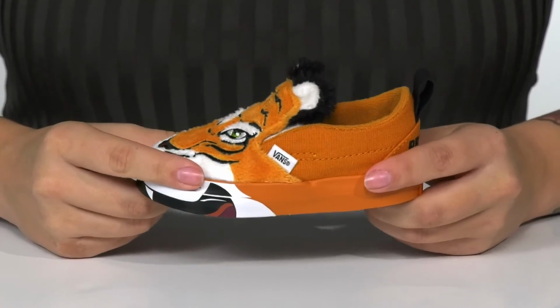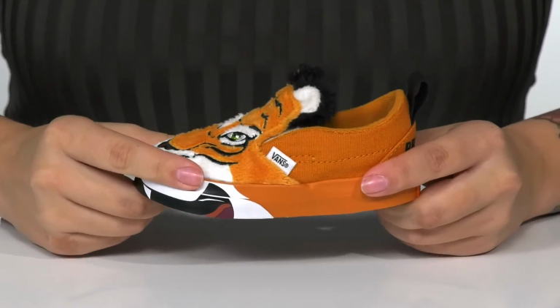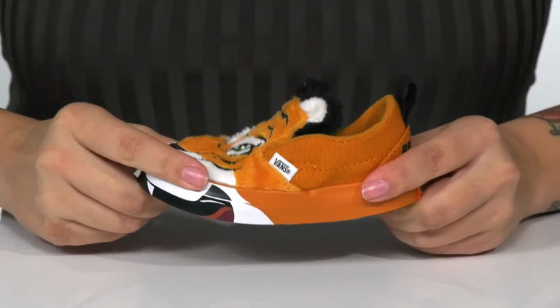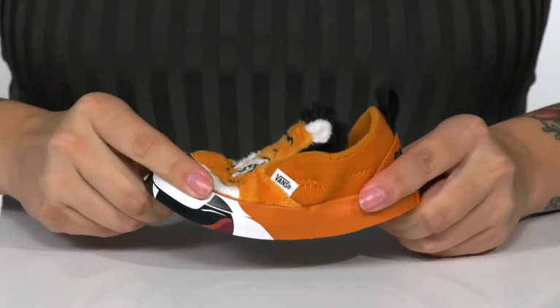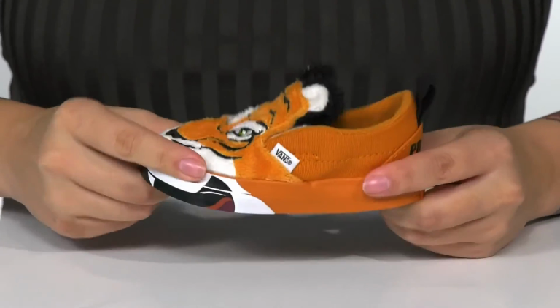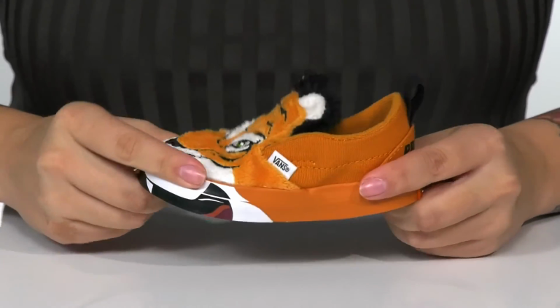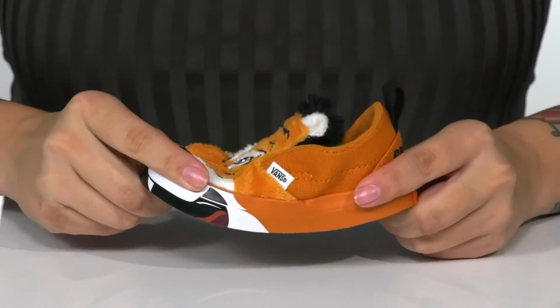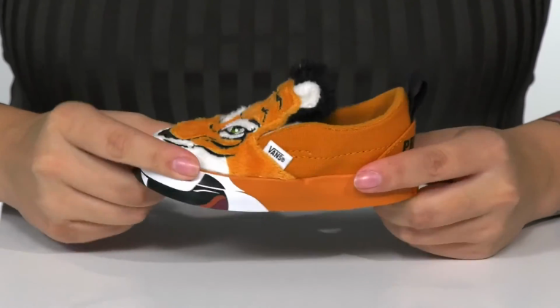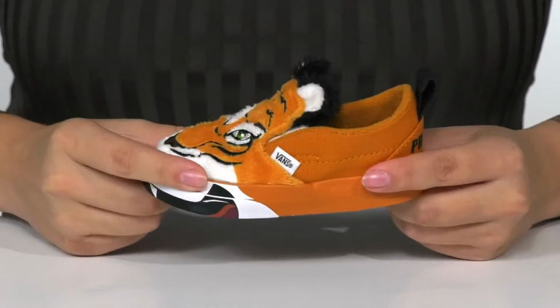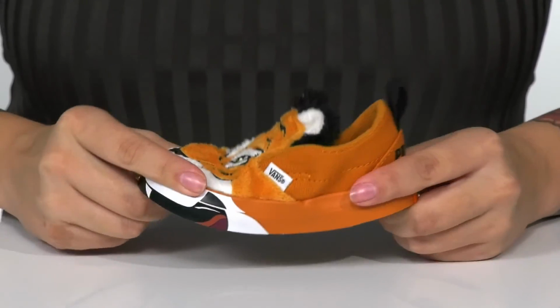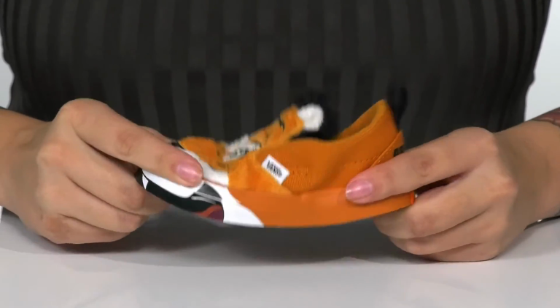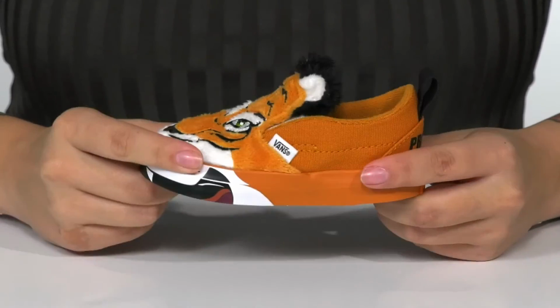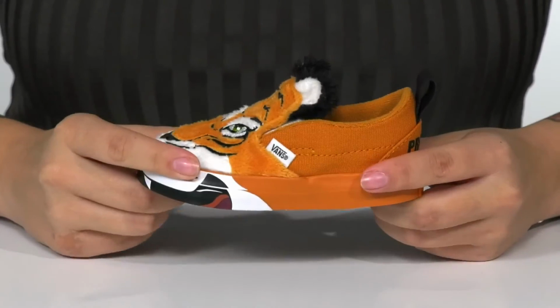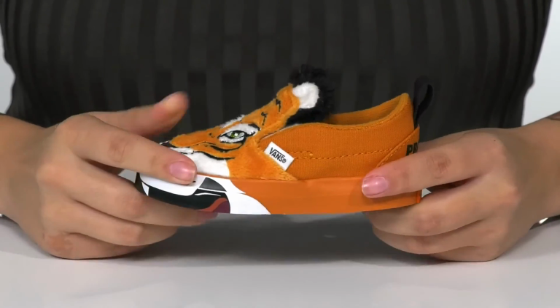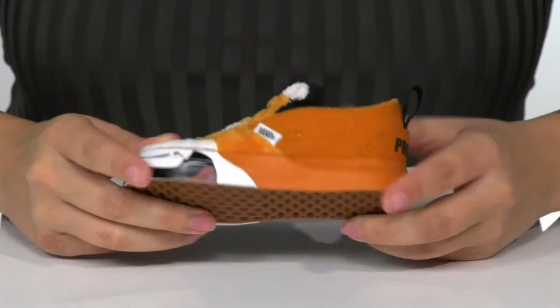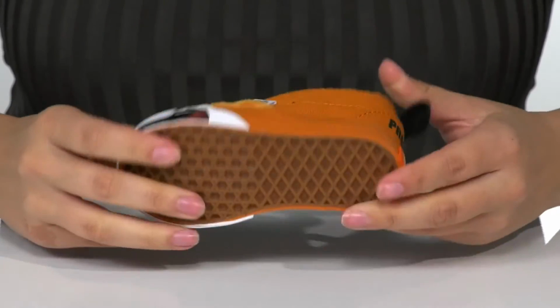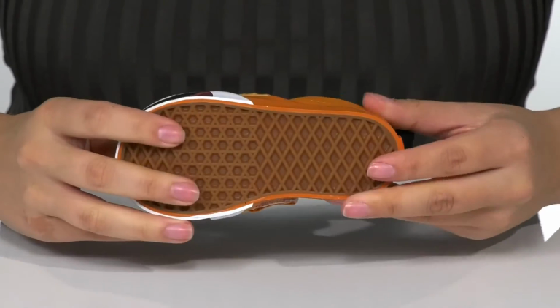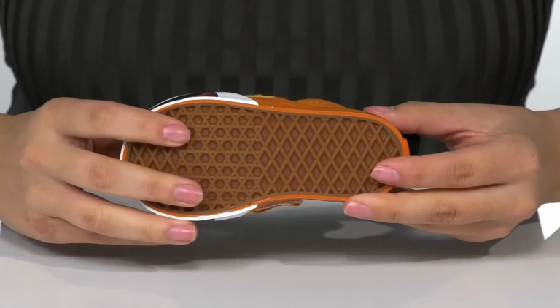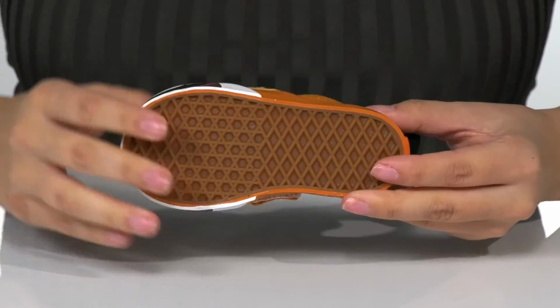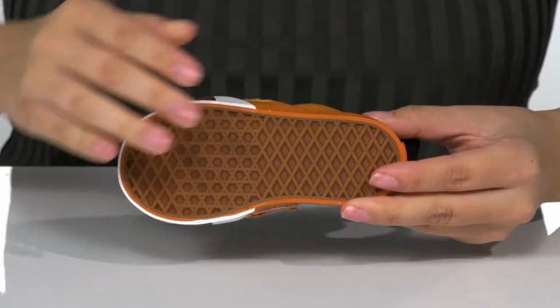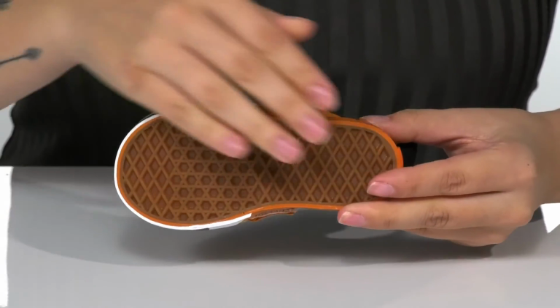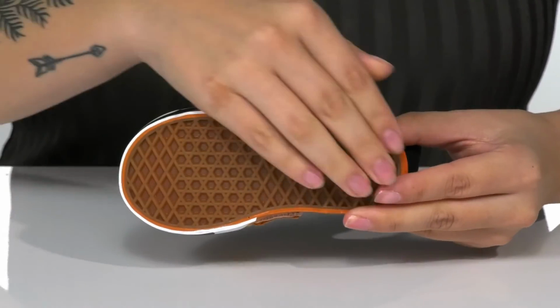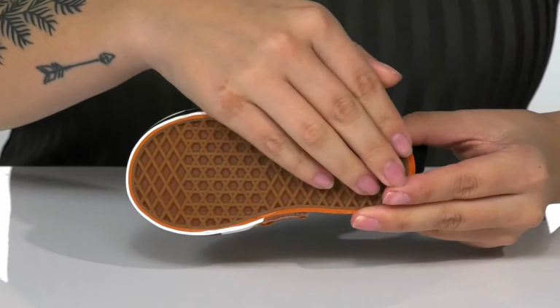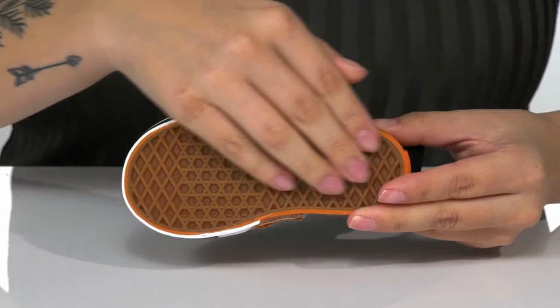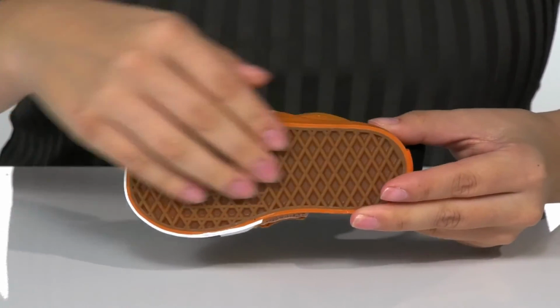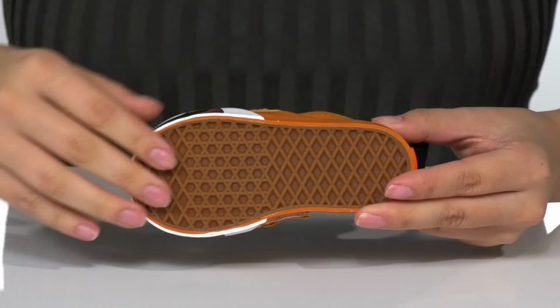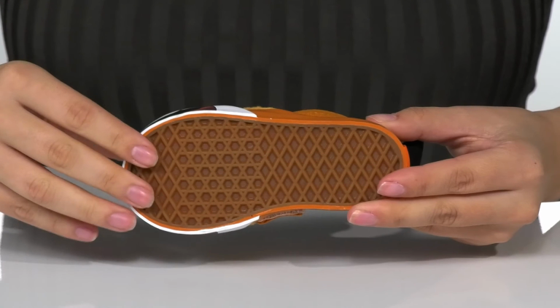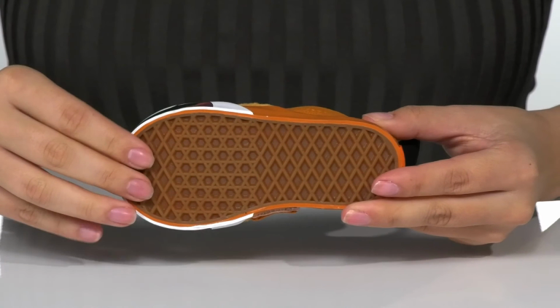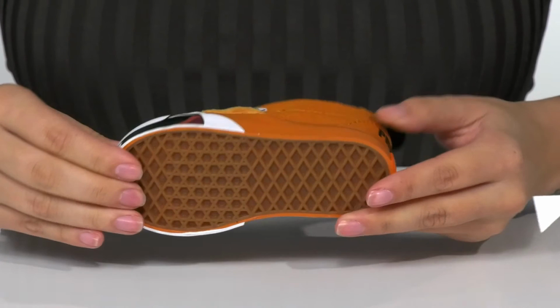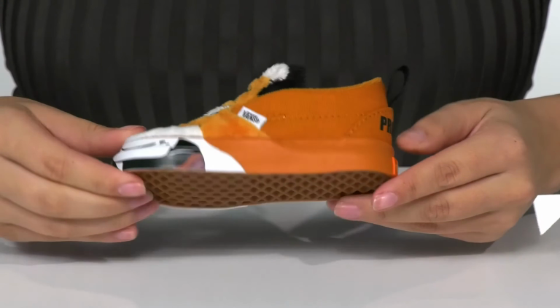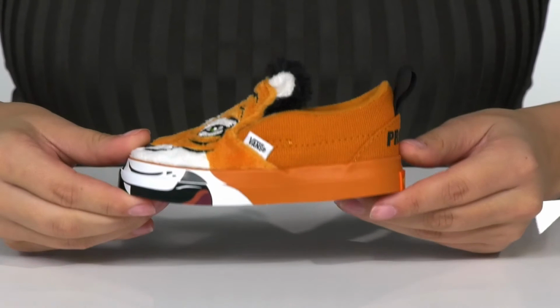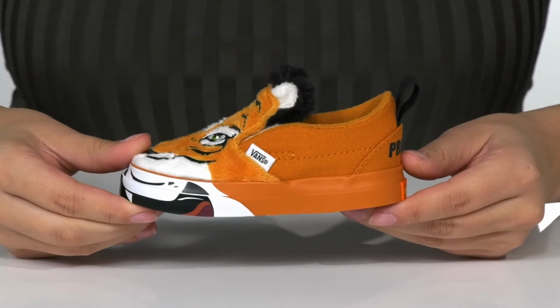These do have flexibility for an easier stride, and underneath there is a grippy outsole for traction.